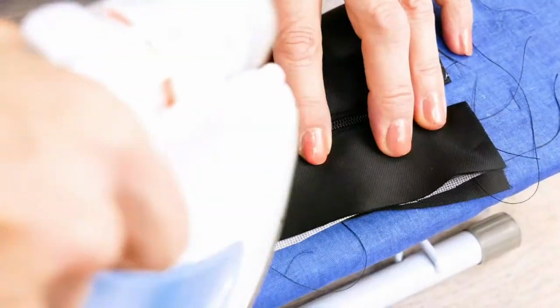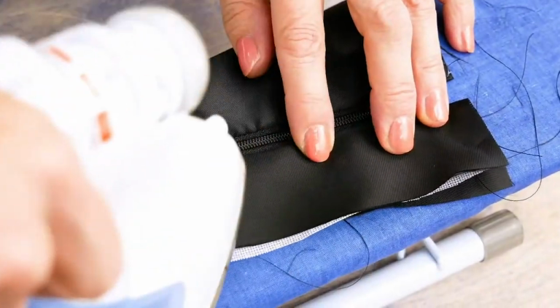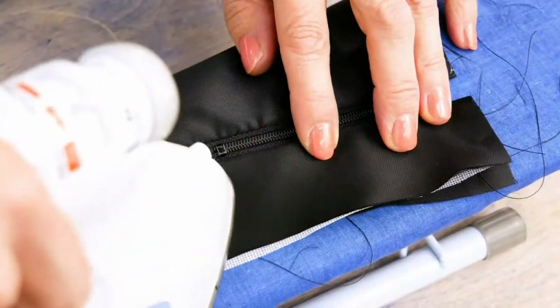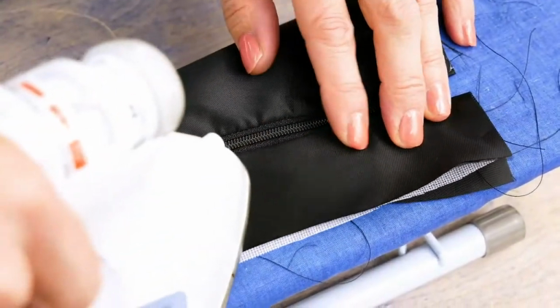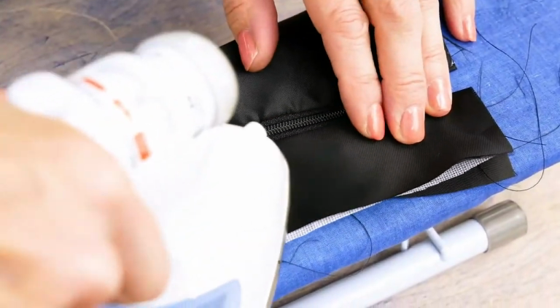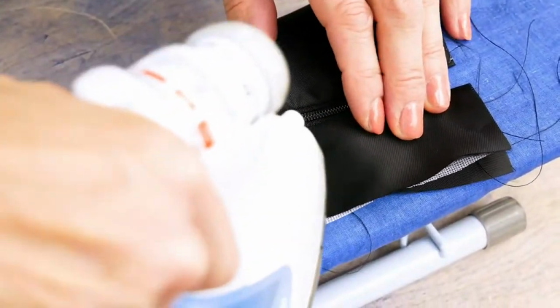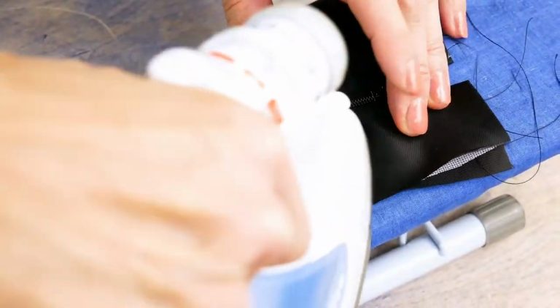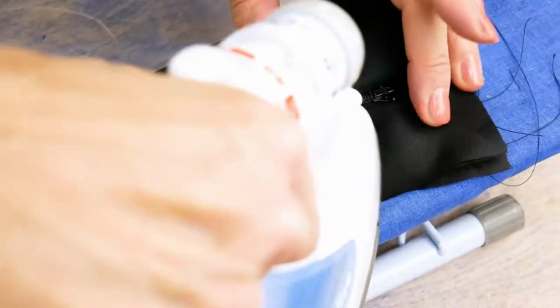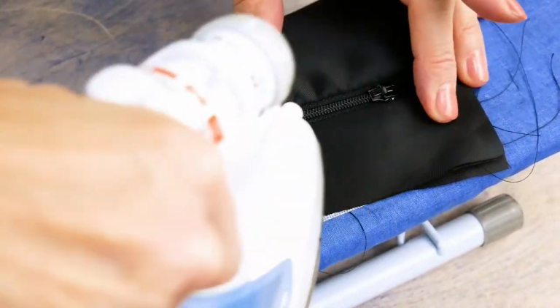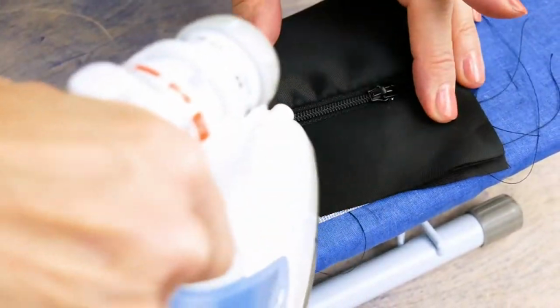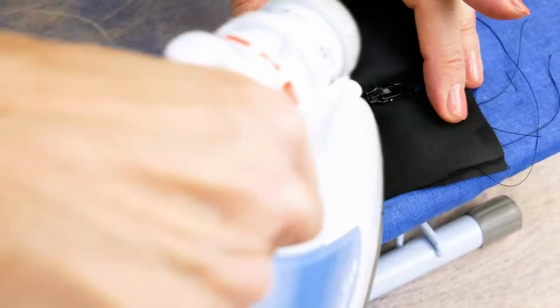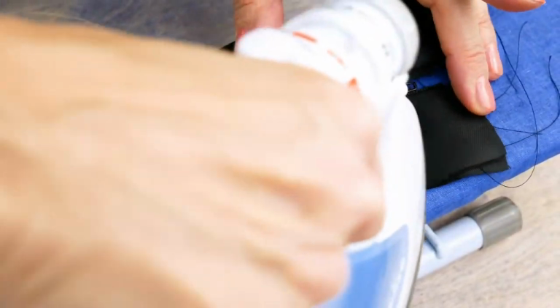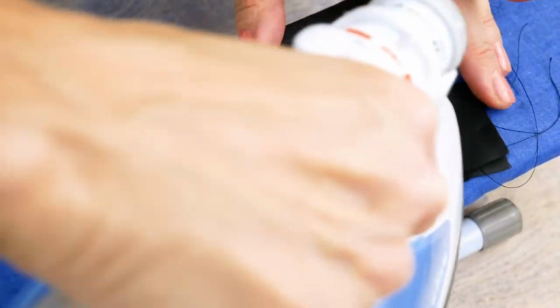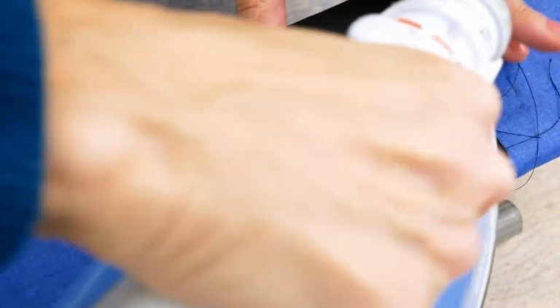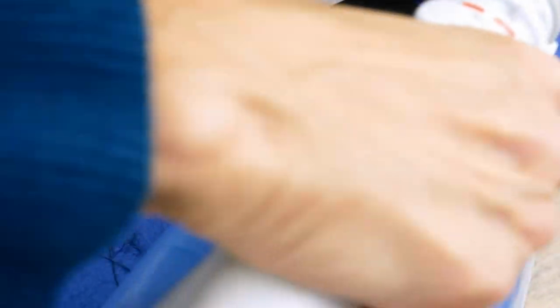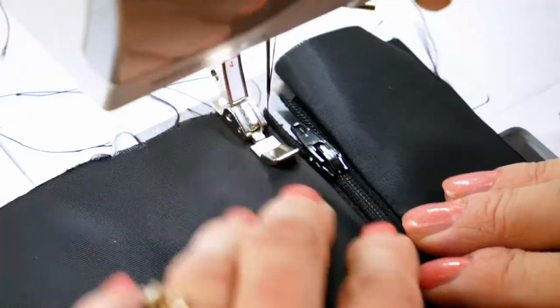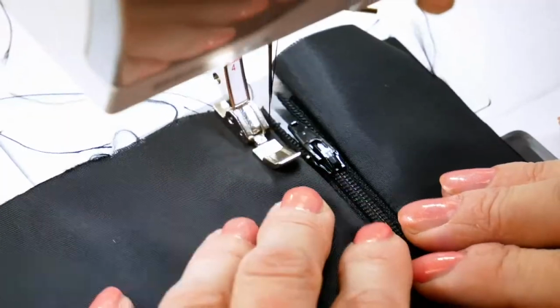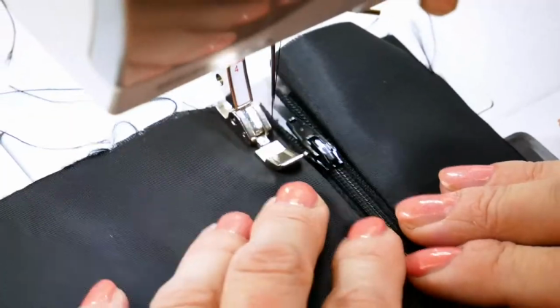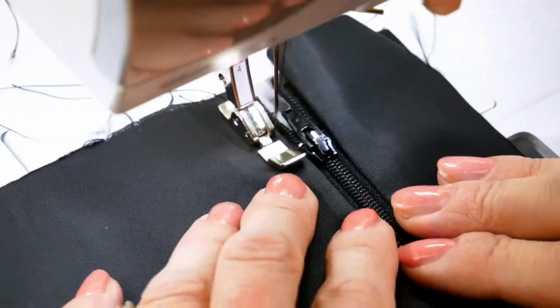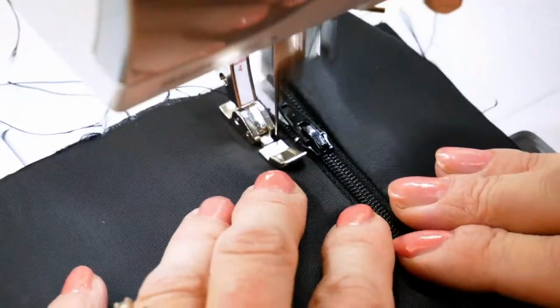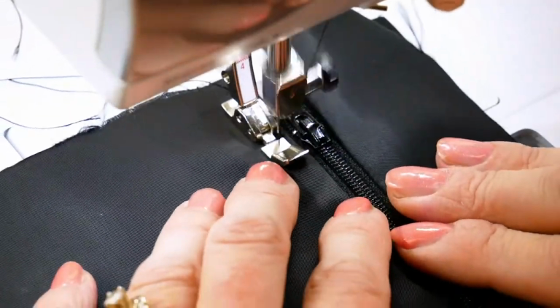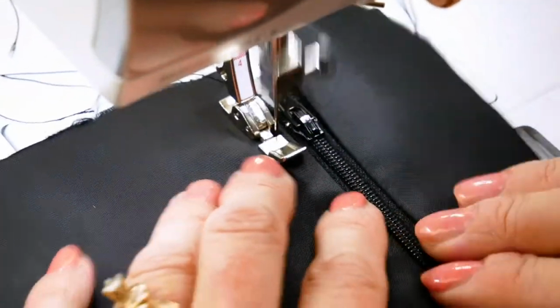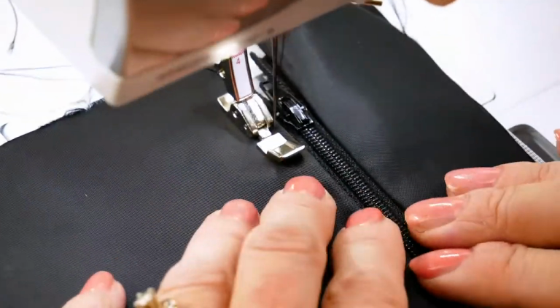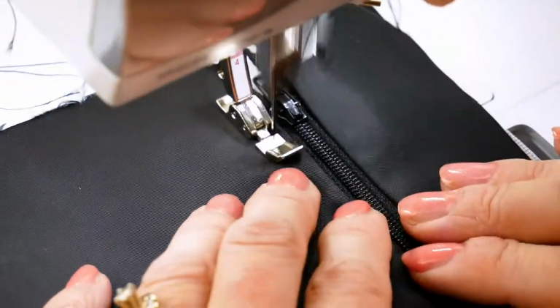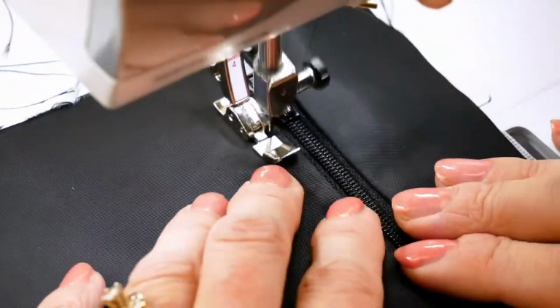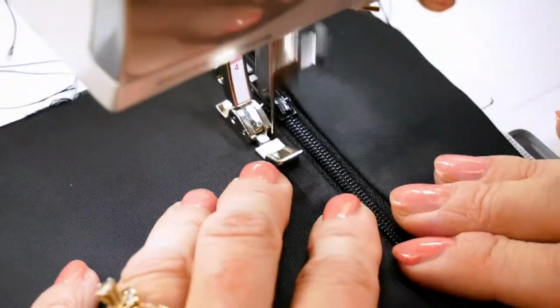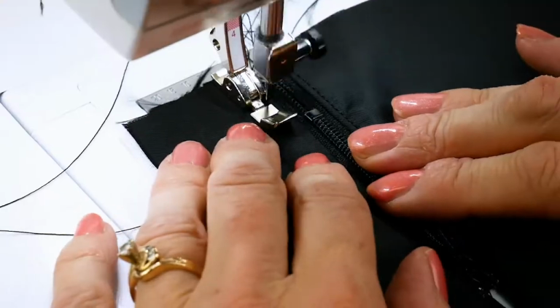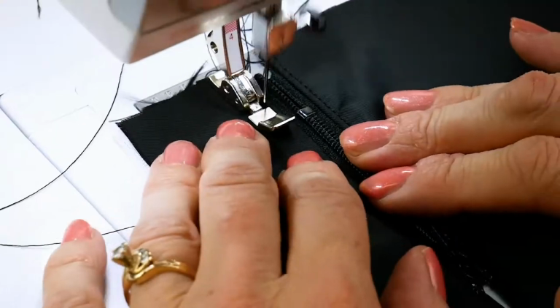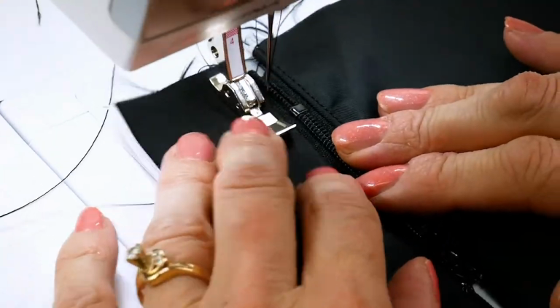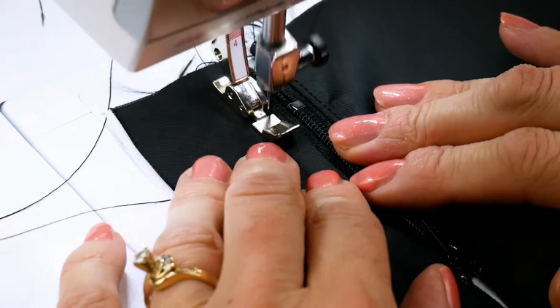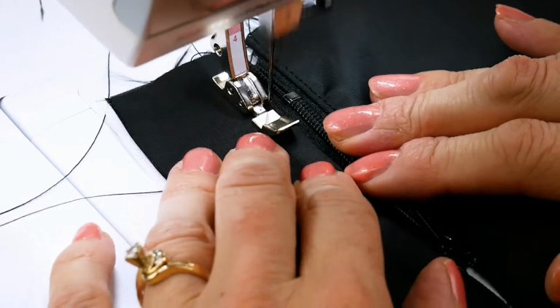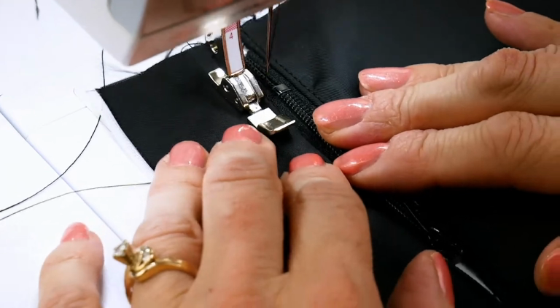Press the lining away from the zipper tape, then top stitch along both sides of the zipper as before.